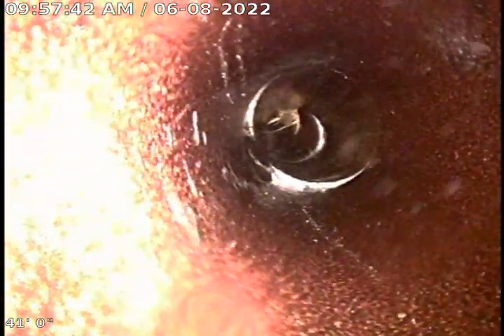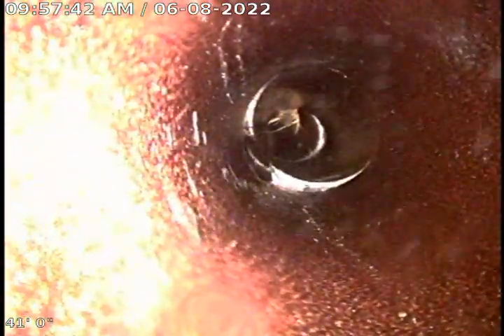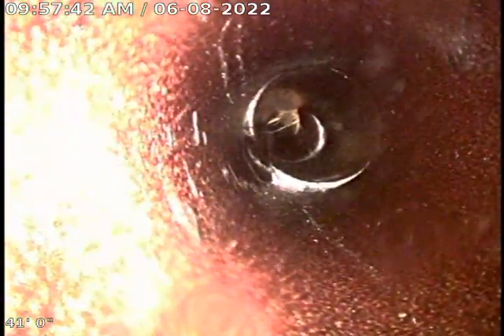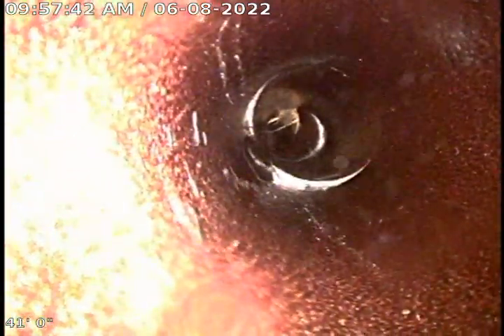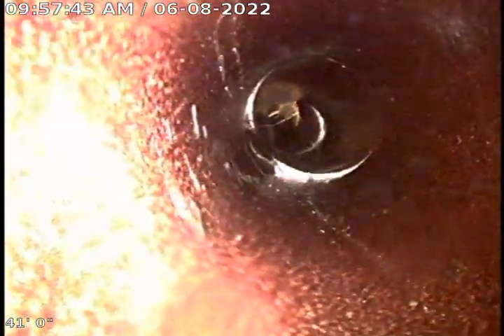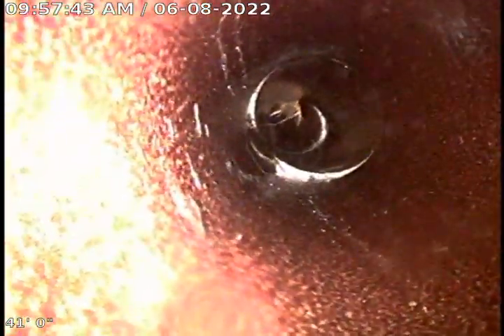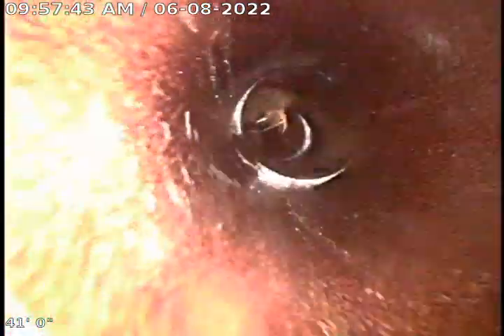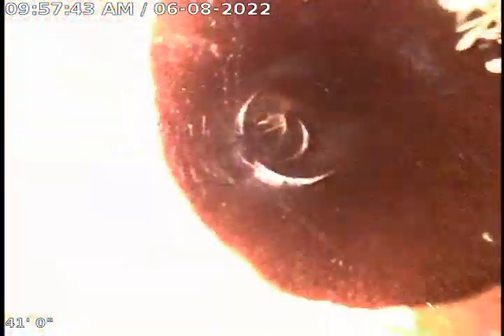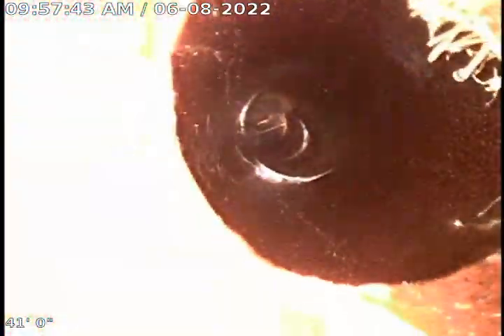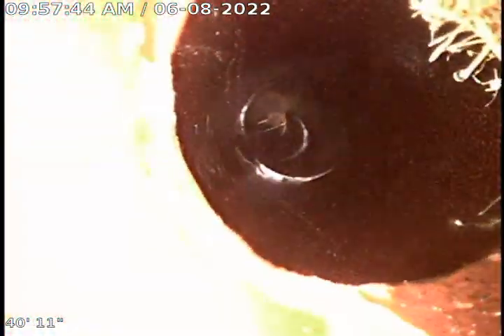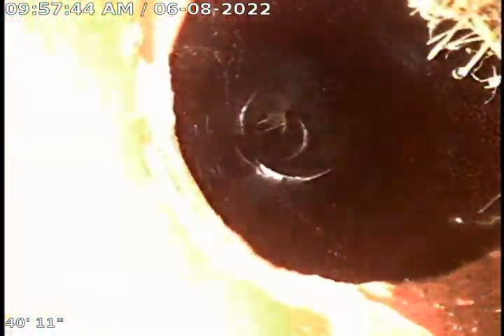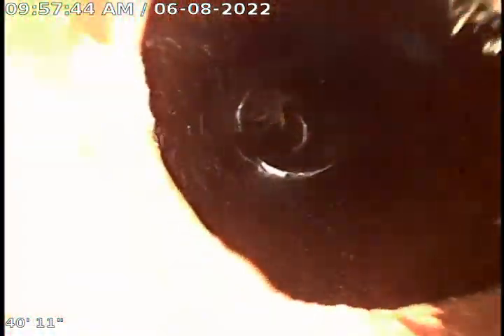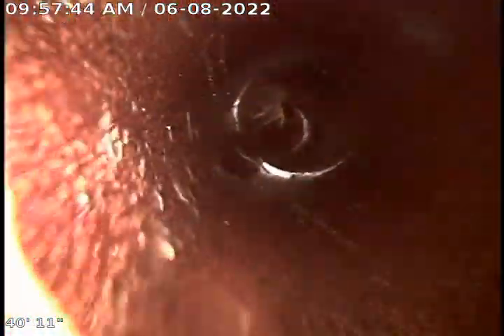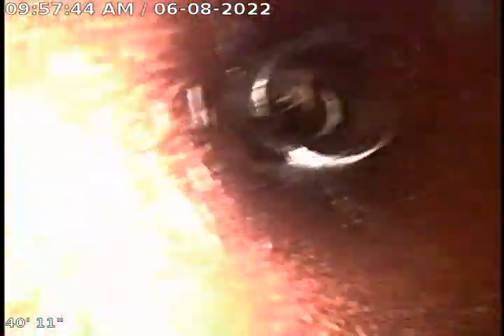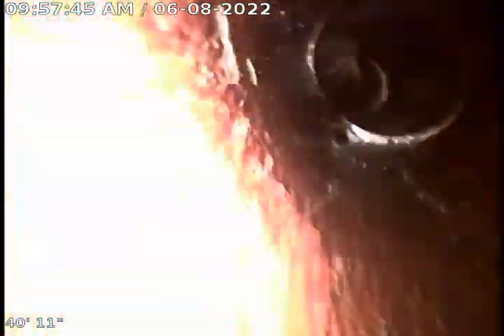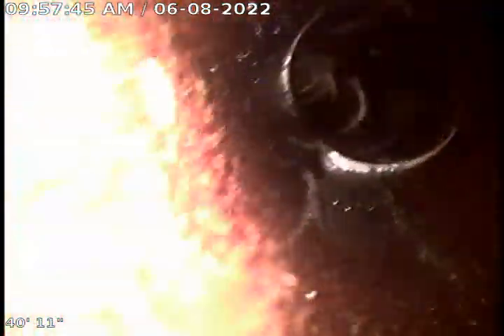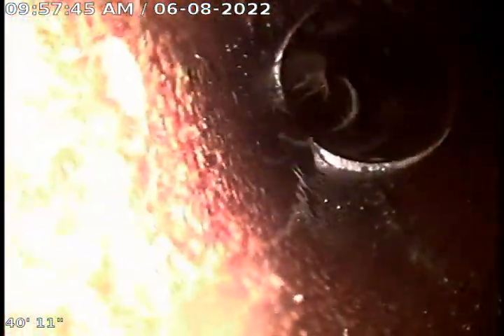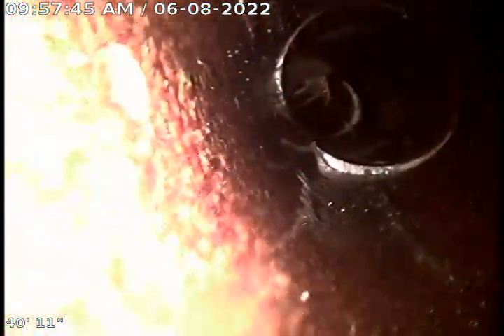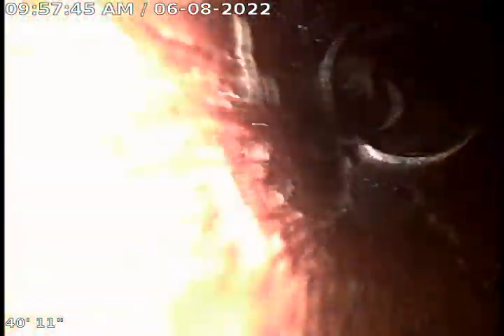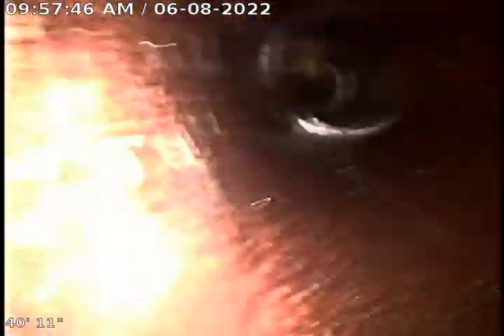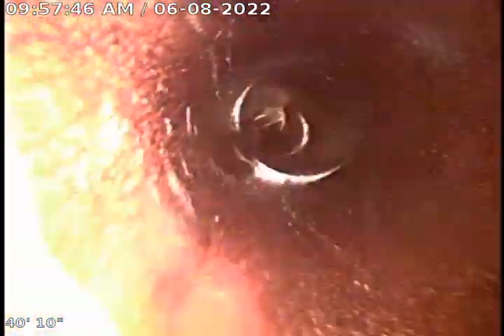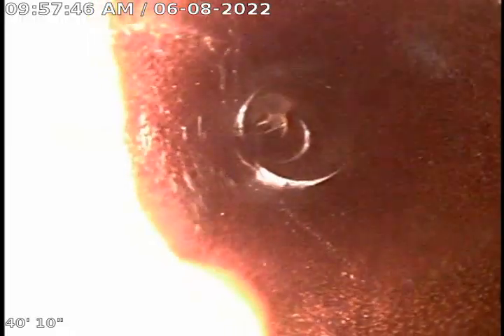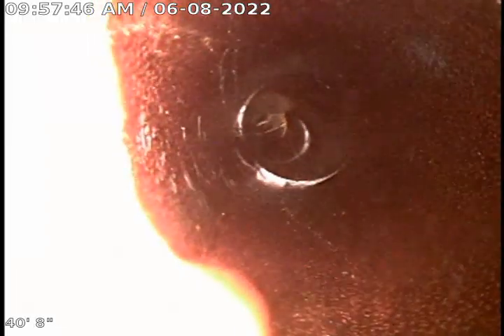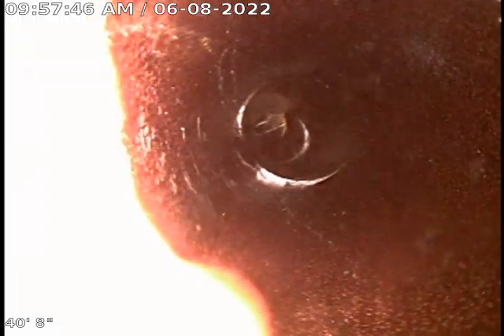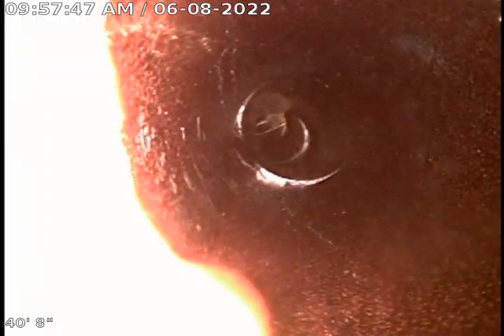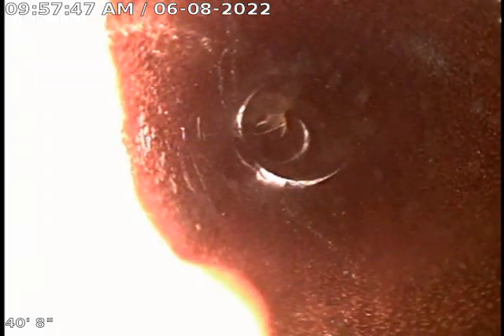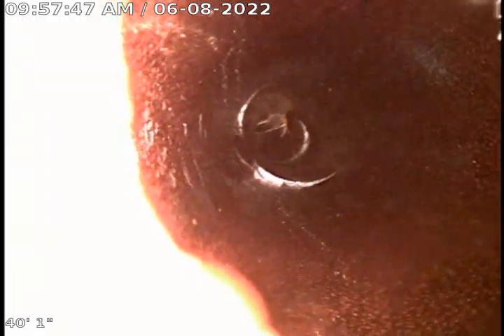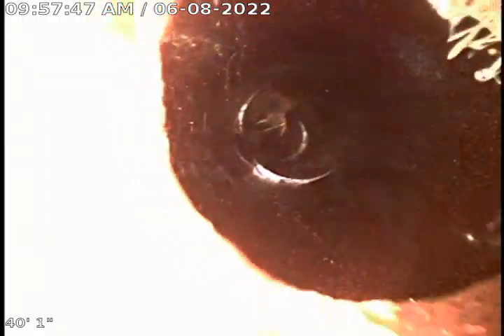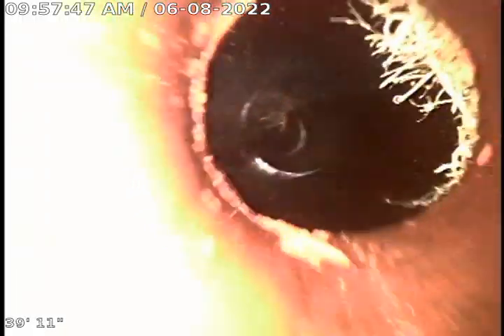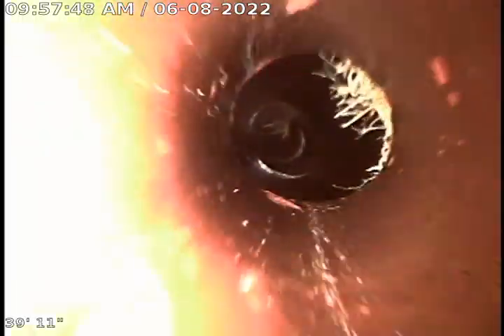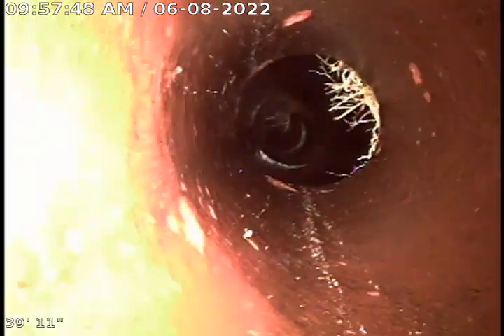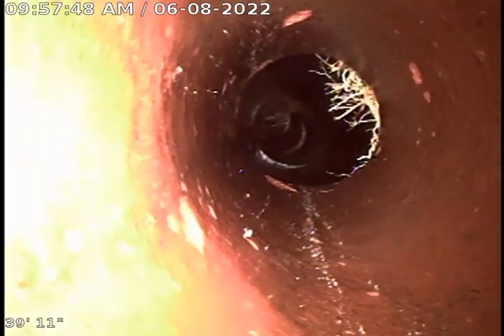That's six inch clay. Now we're in the four inch right here. That's the four to six transition. It's about 40 feet out.